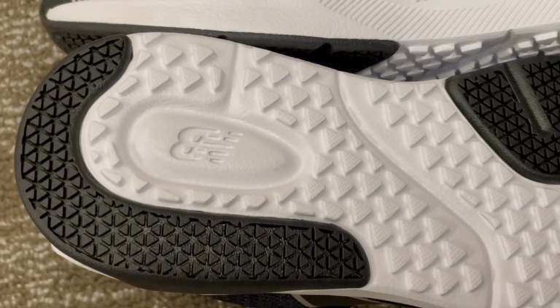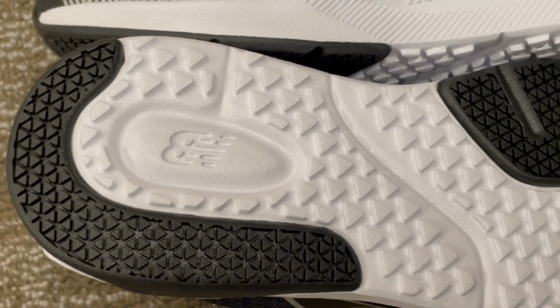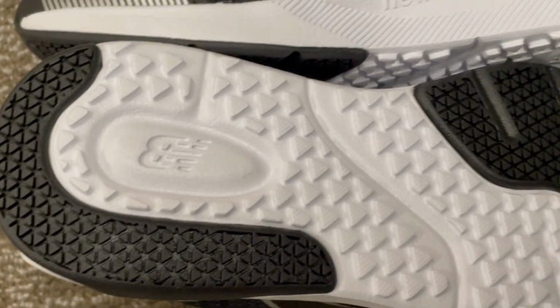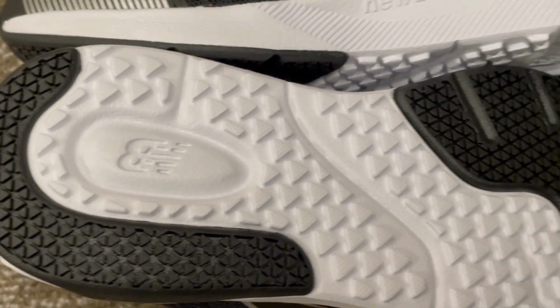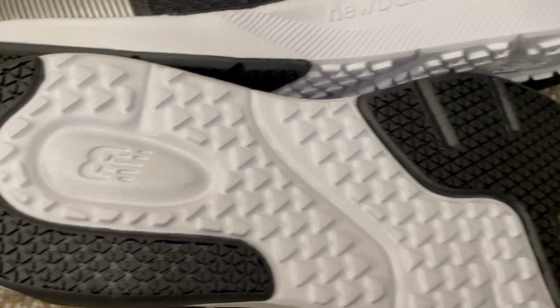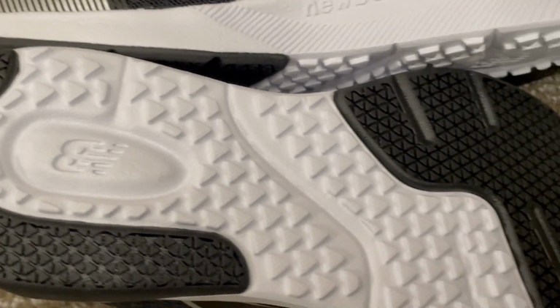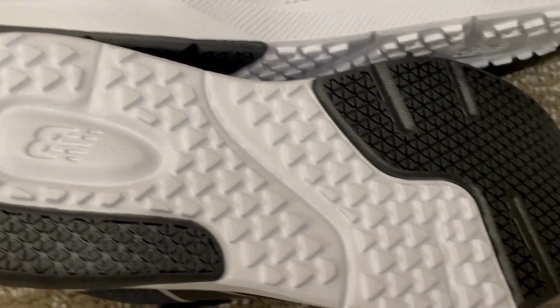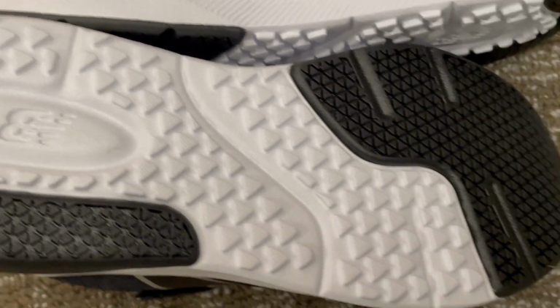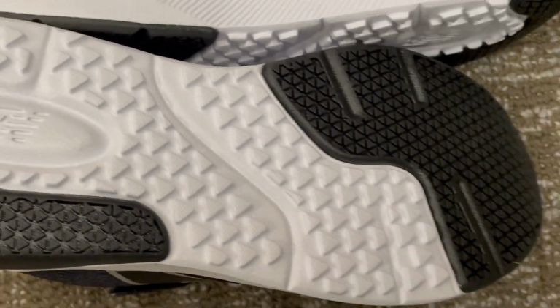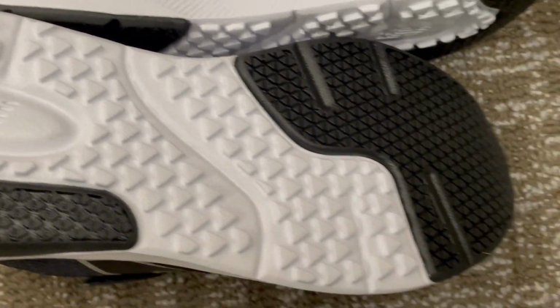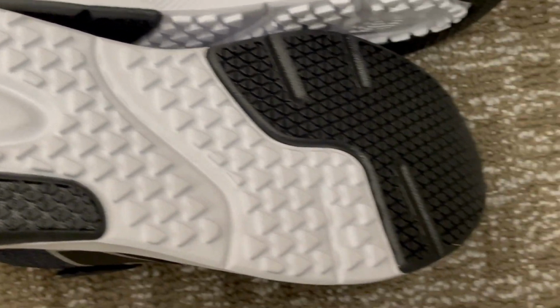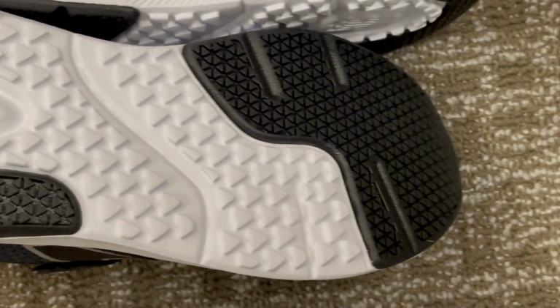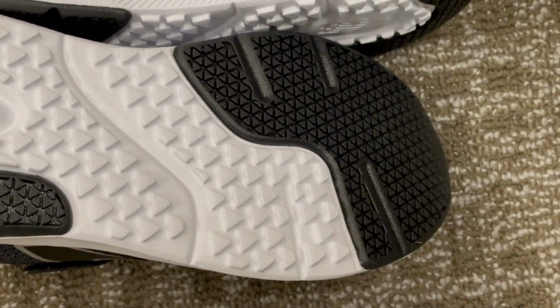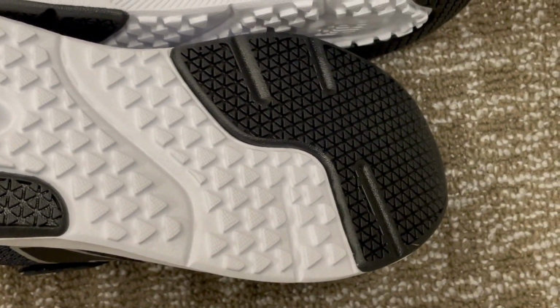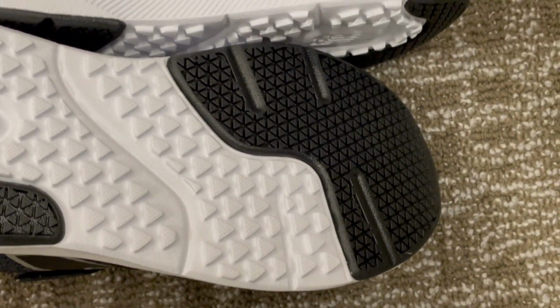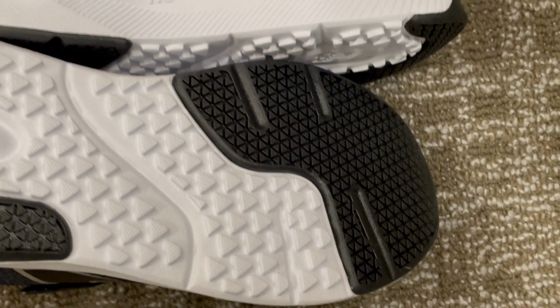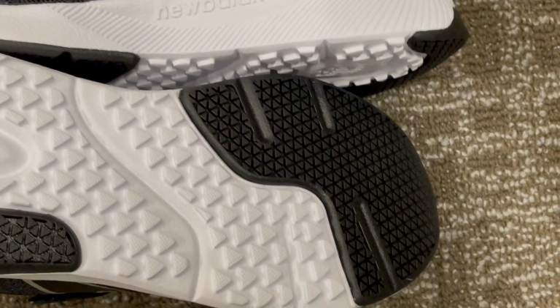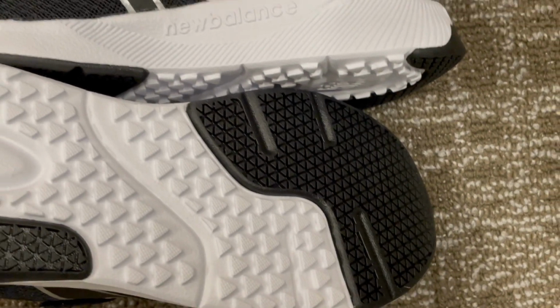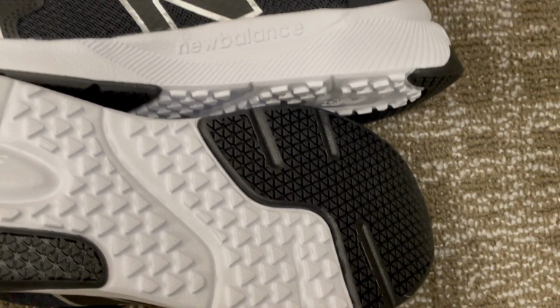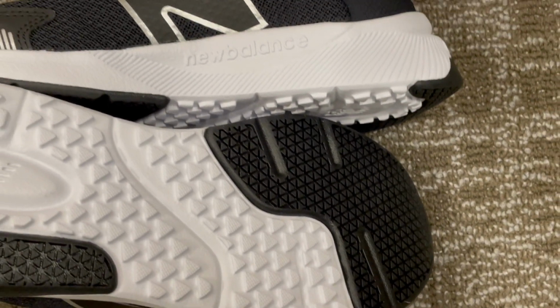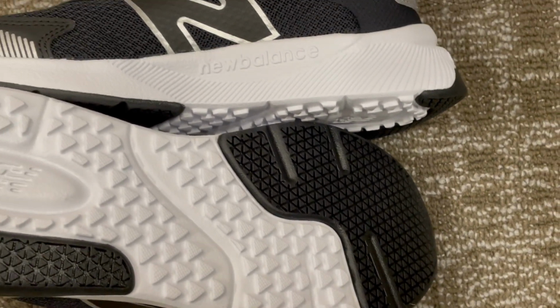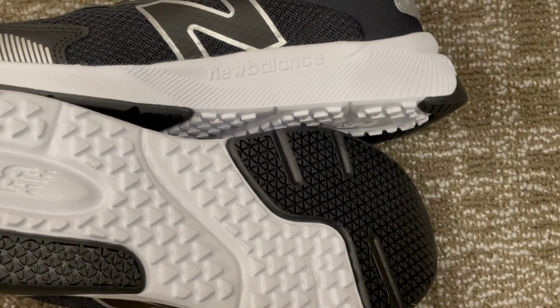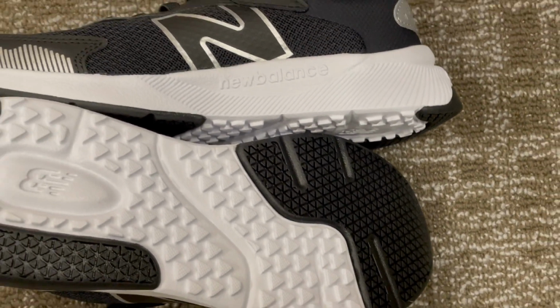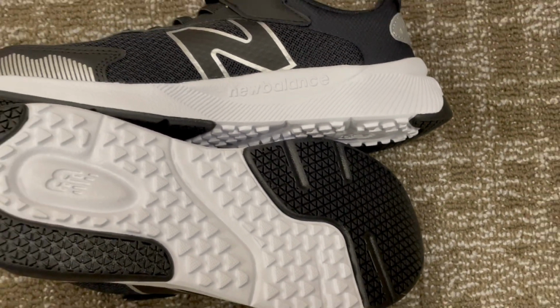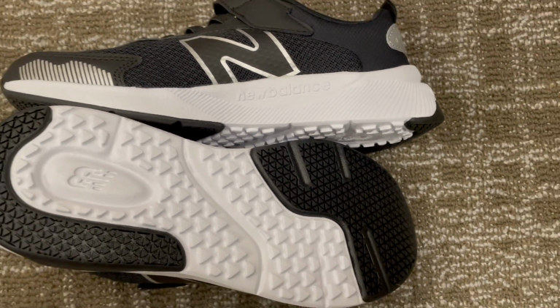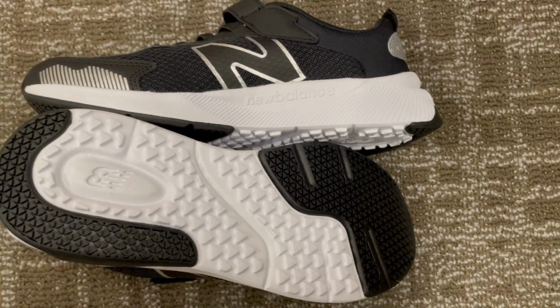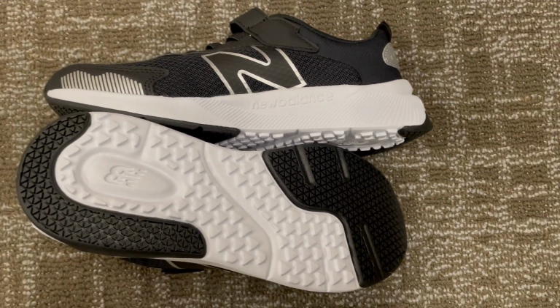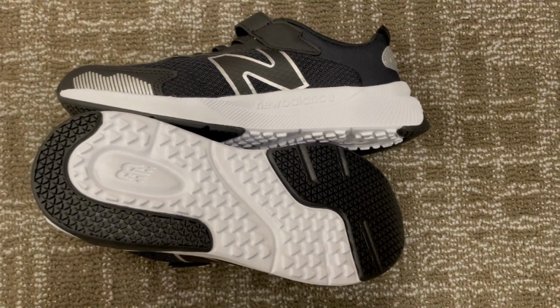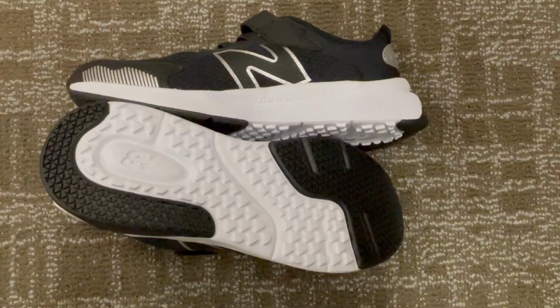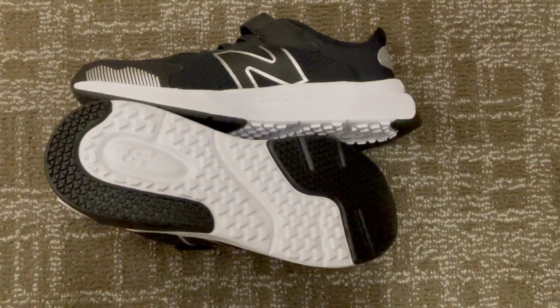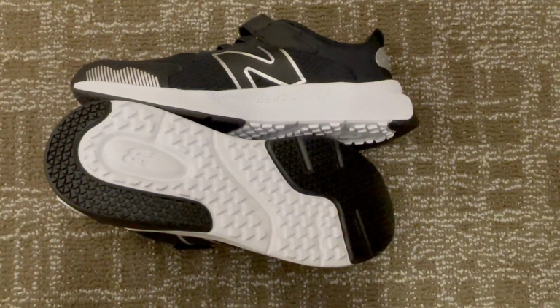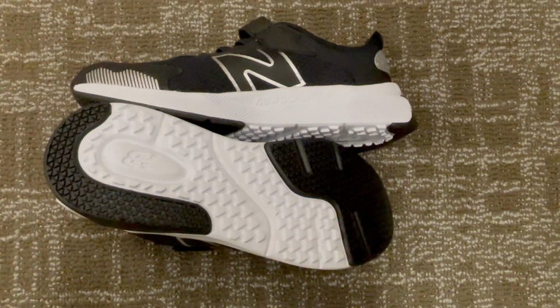Give your child the gift of comfort and performance with the New Balance Dinosoft 545 V1 Running Shoe.